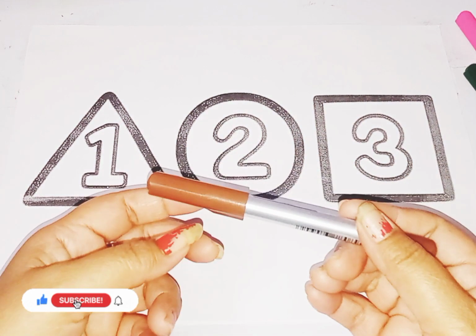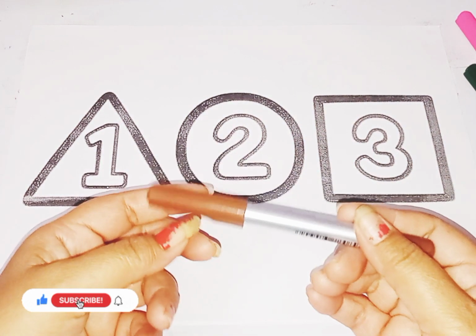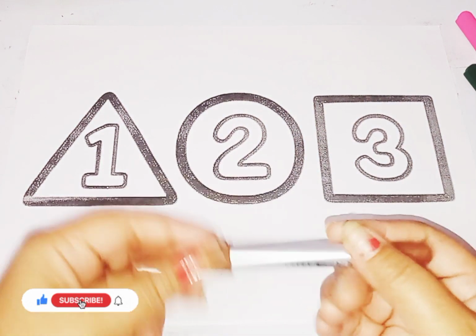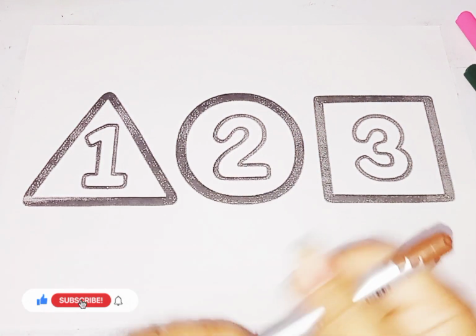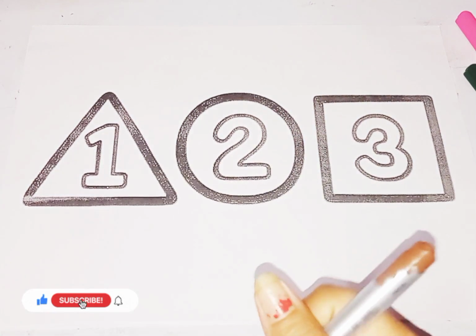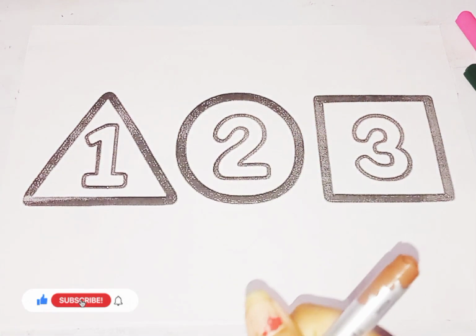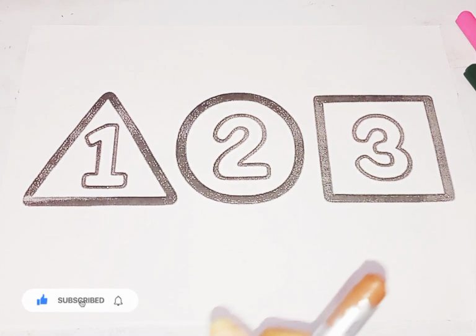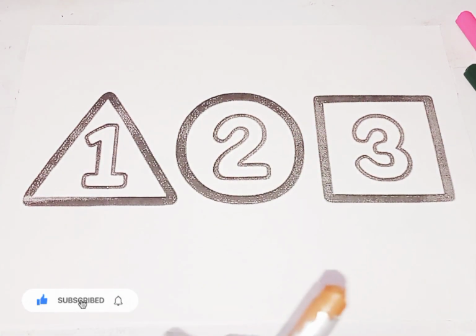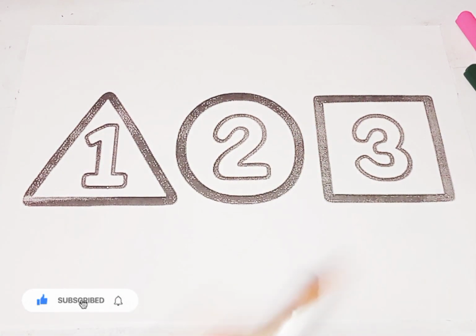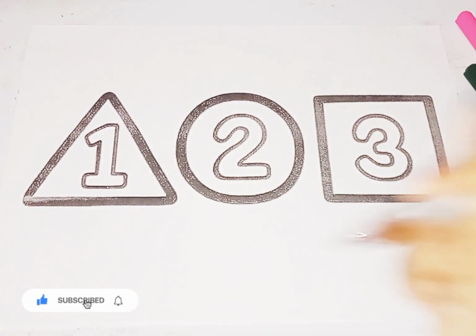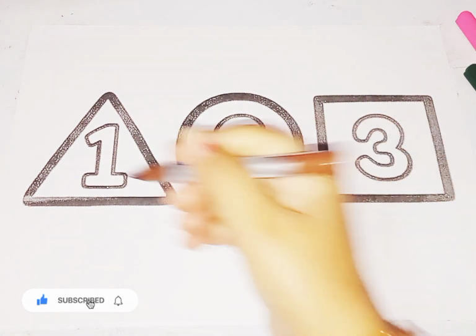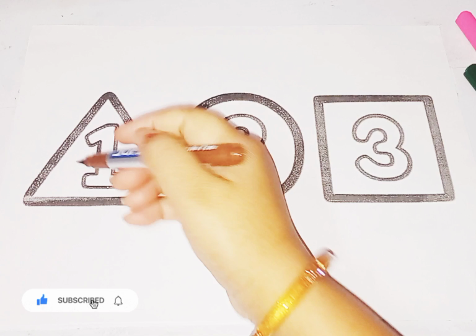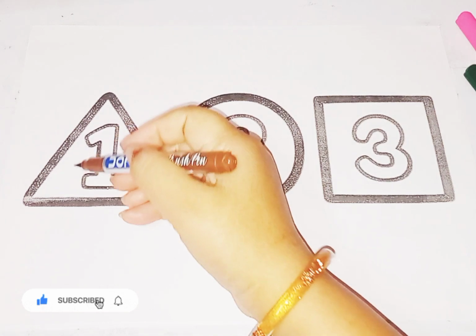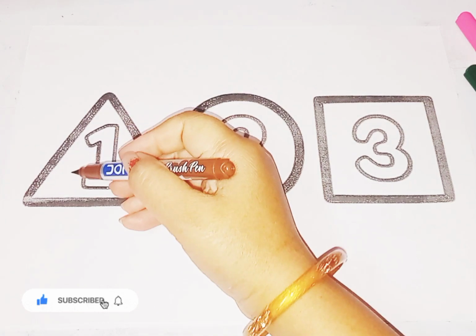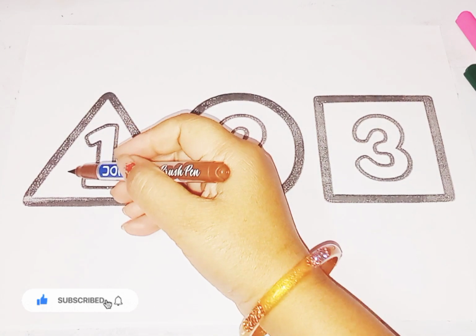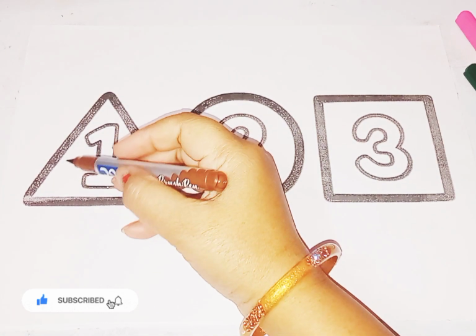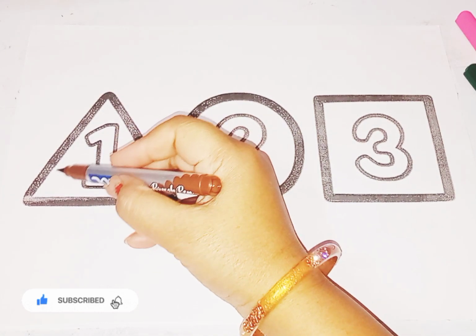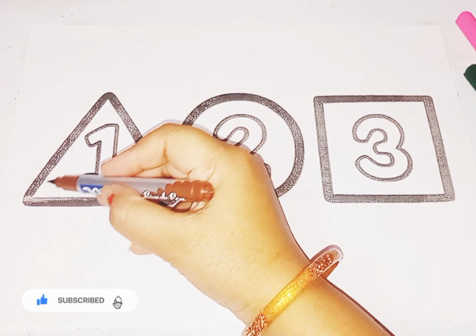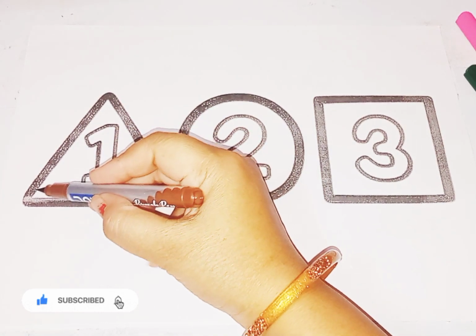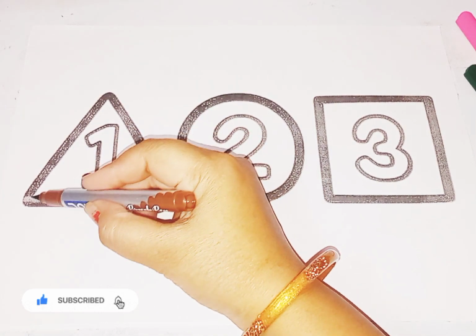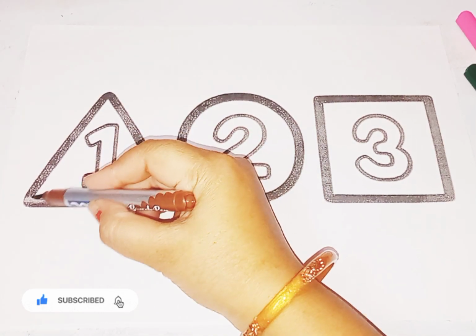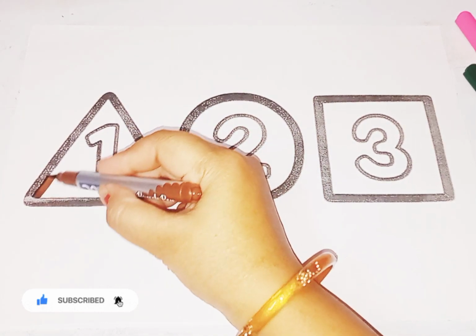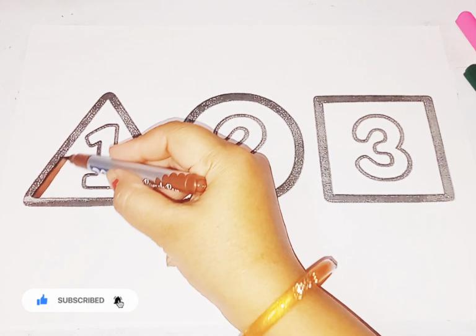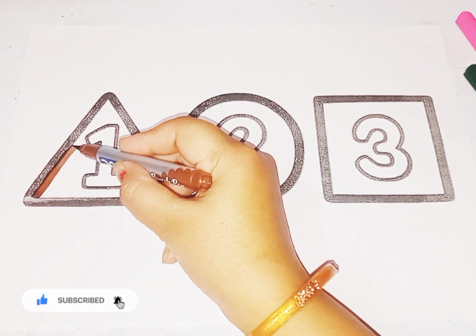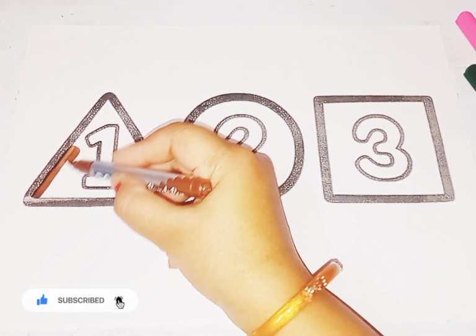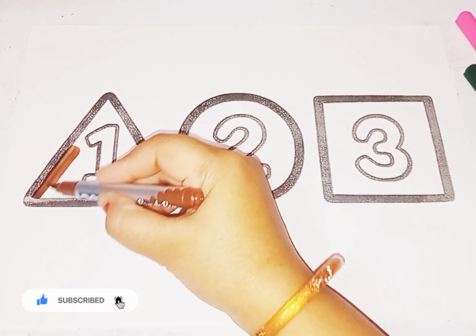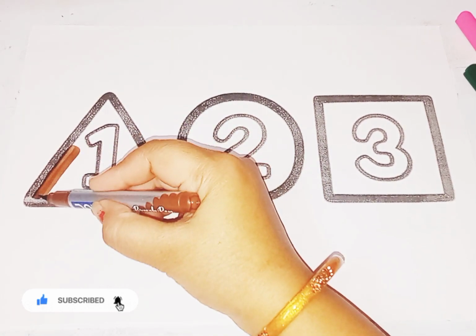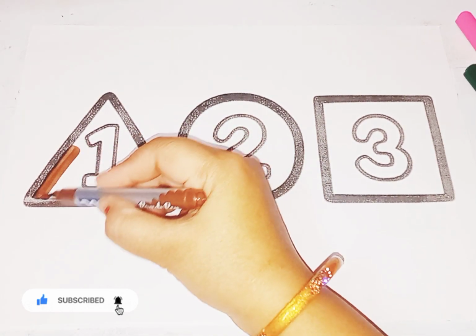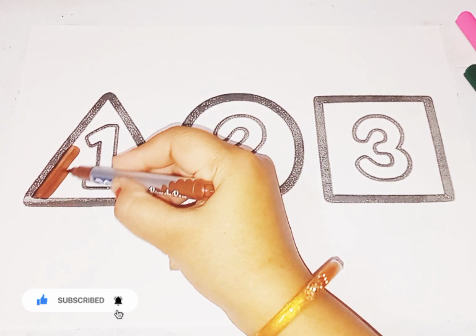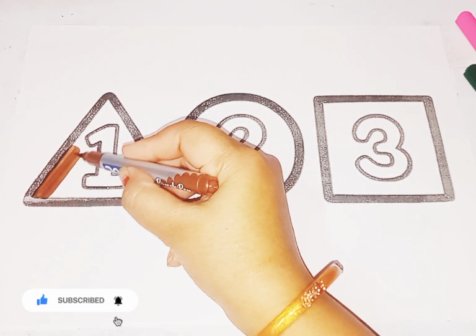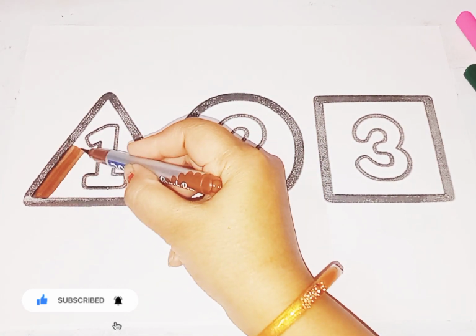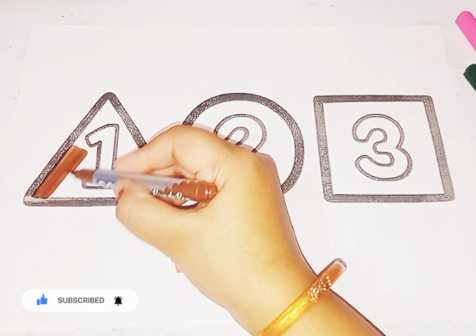Brown color. Triangle. This is triangle shape.